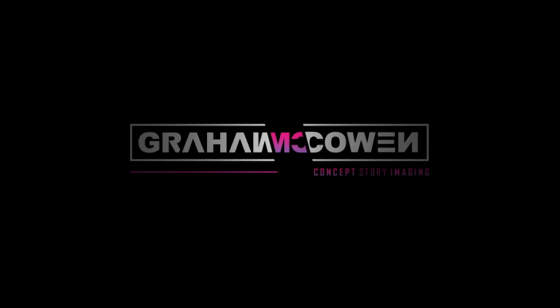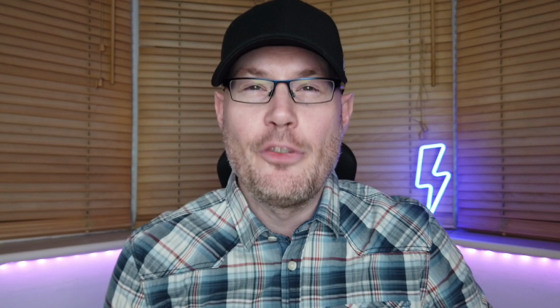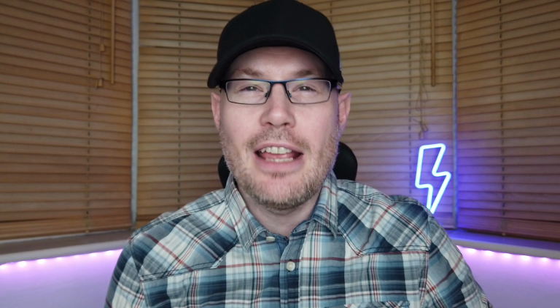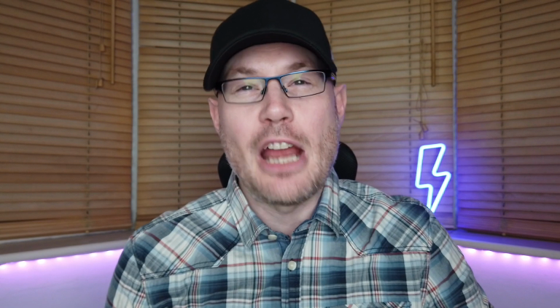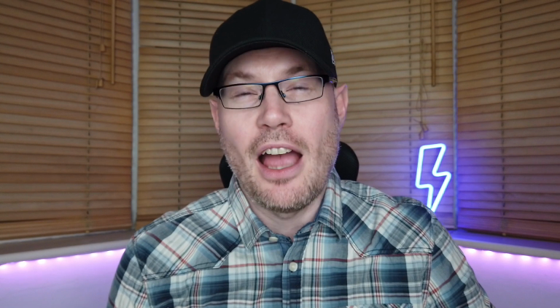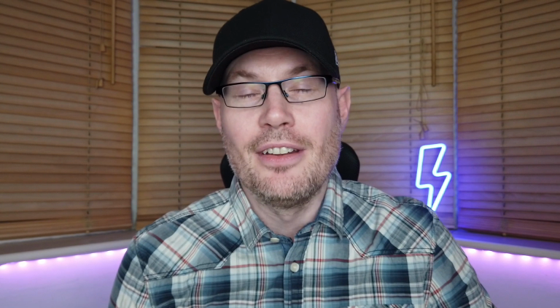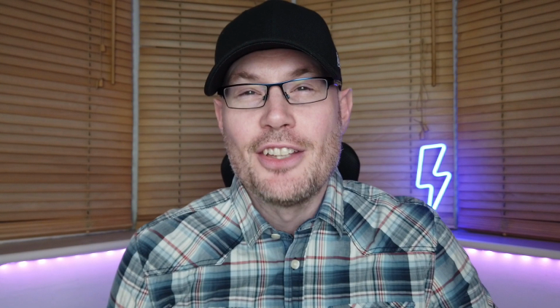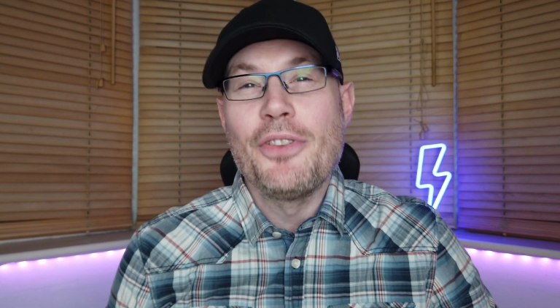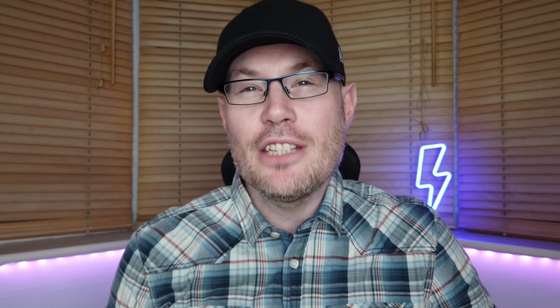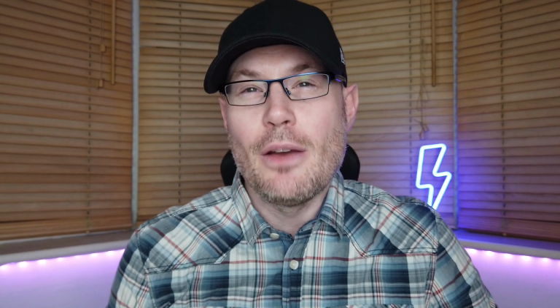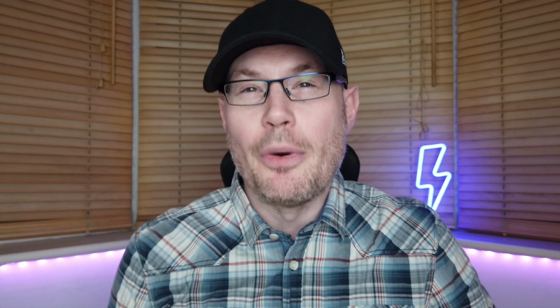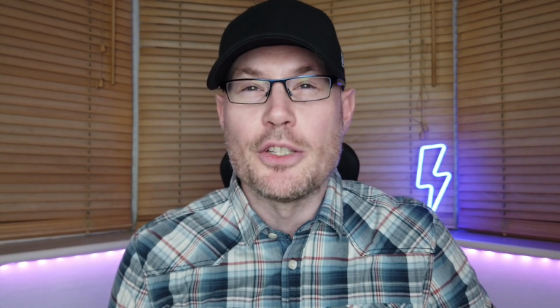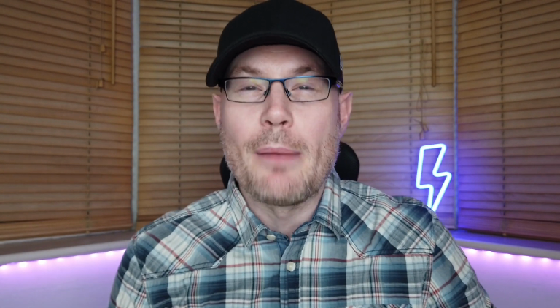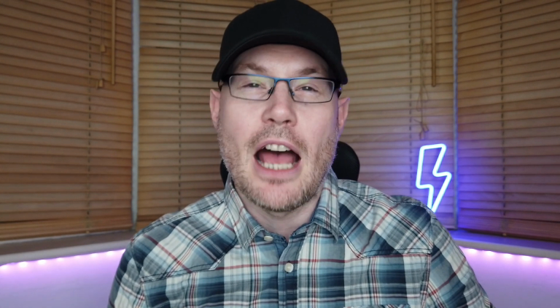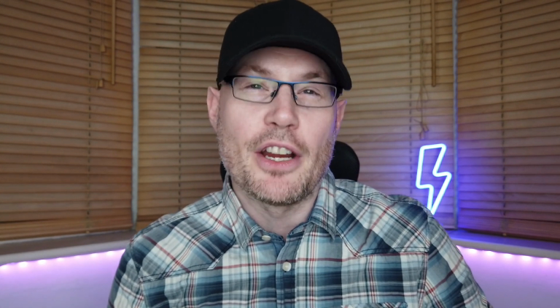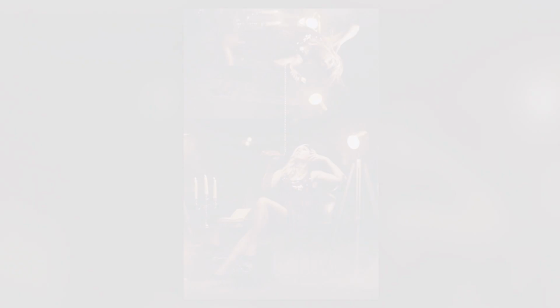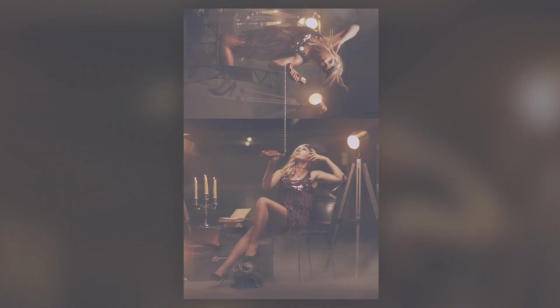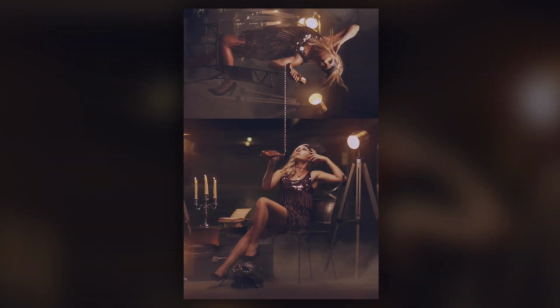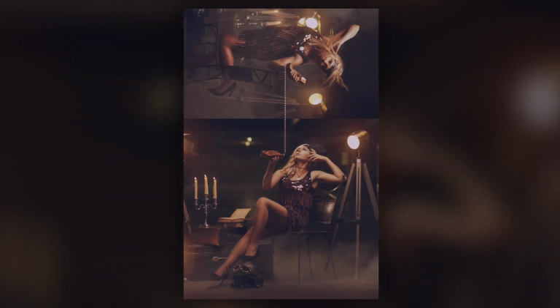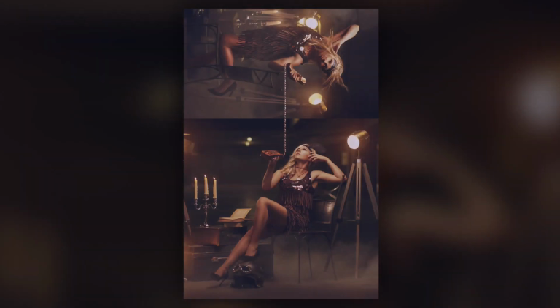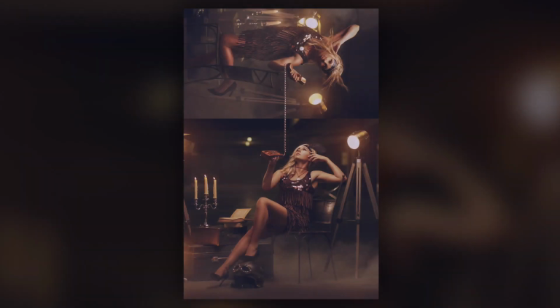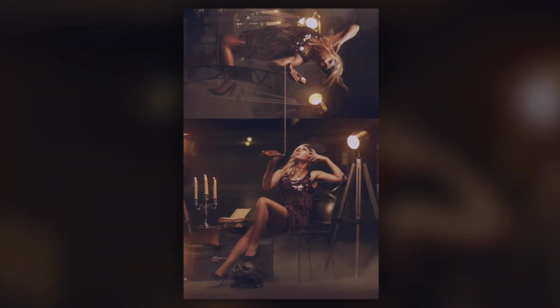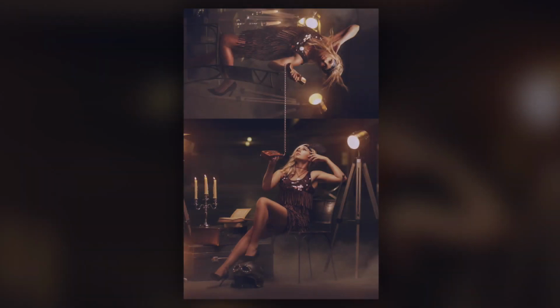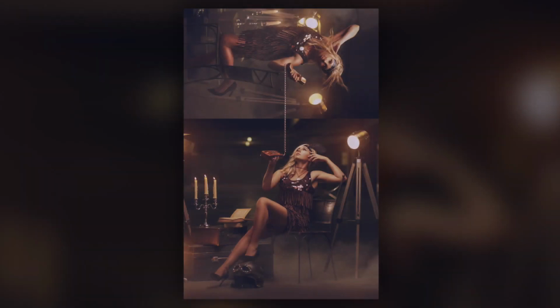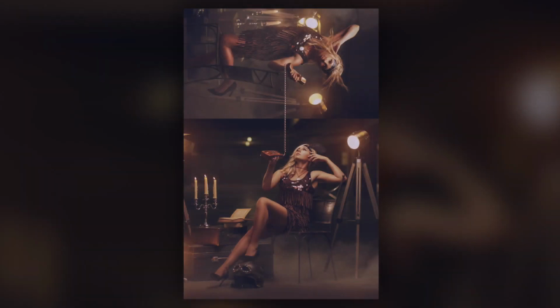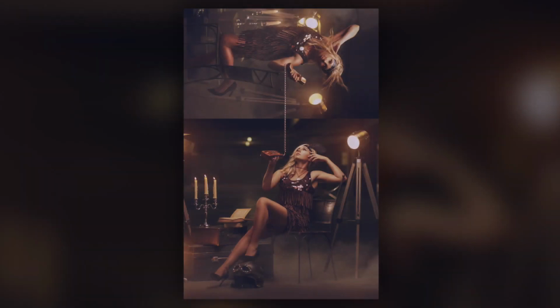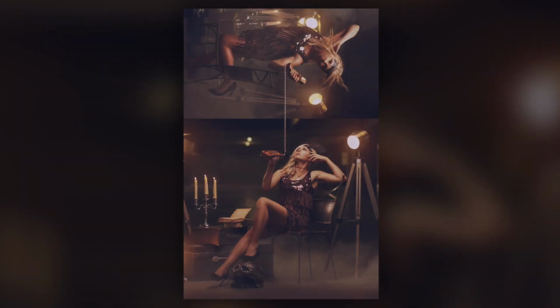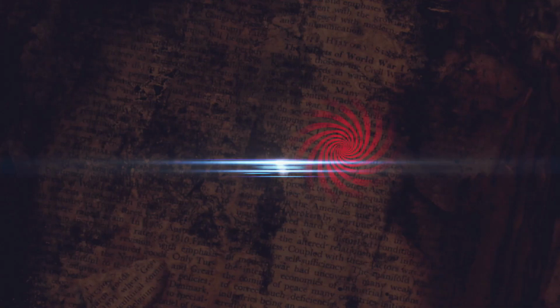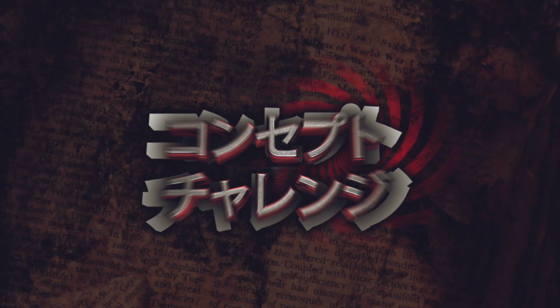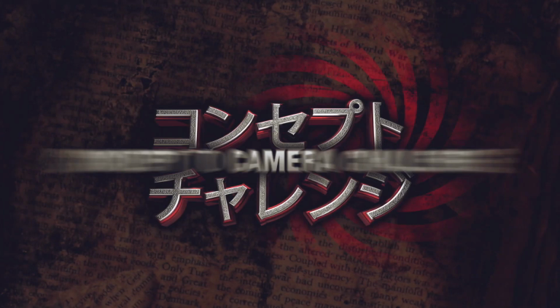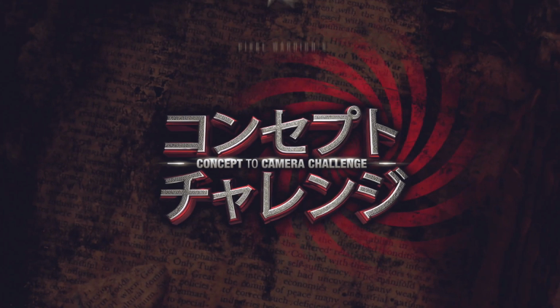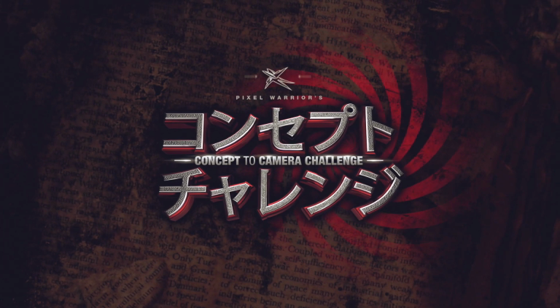Hi everybody, I'm Graham McCowan. In this video I wanted to talk about how I created this image for a past event of mine called the Concept to Camera Challenge.